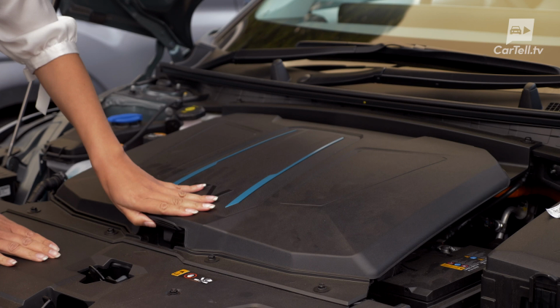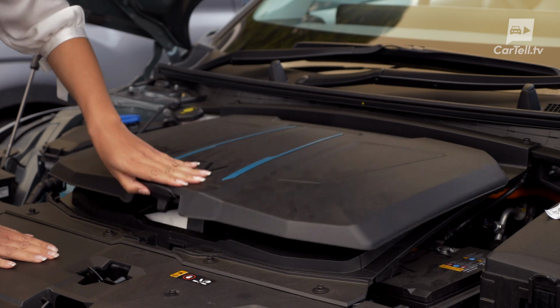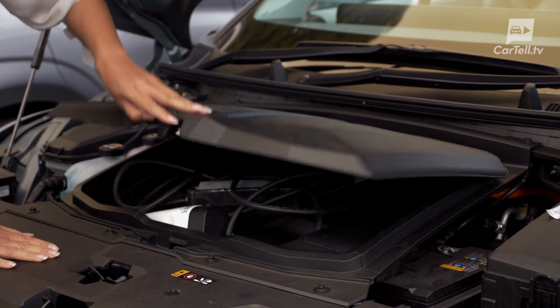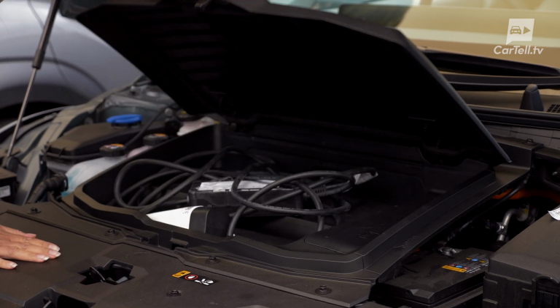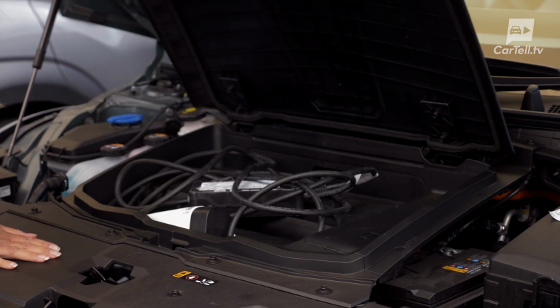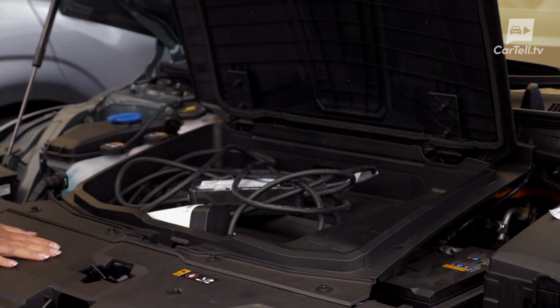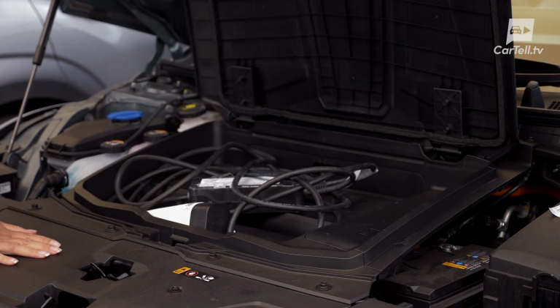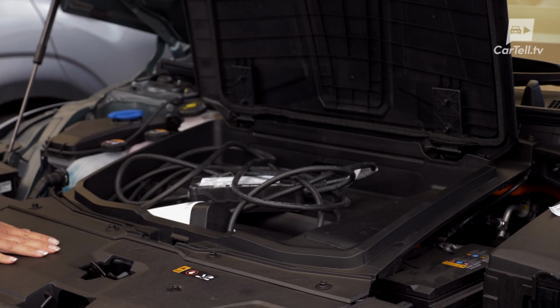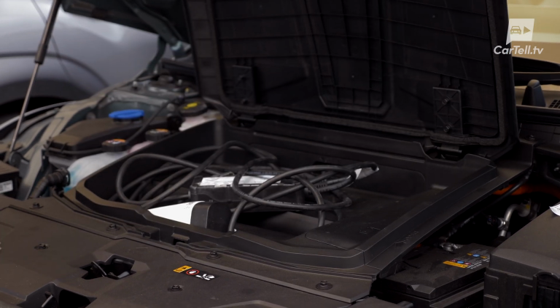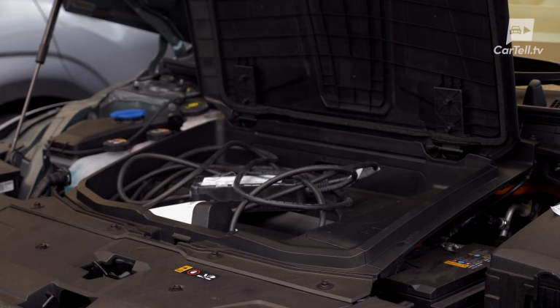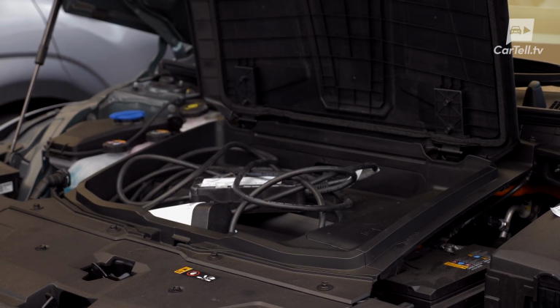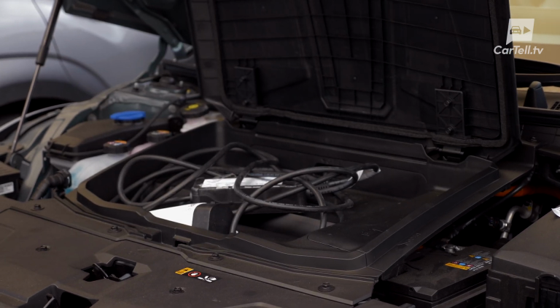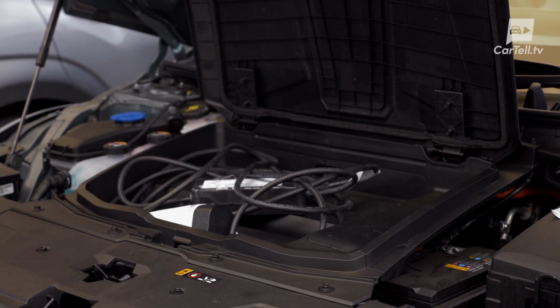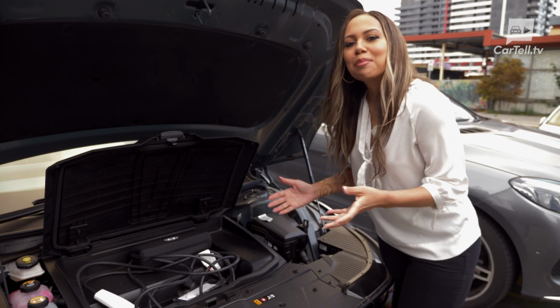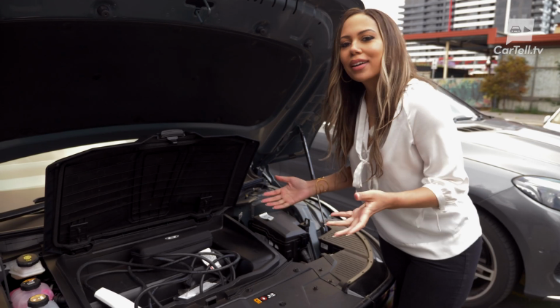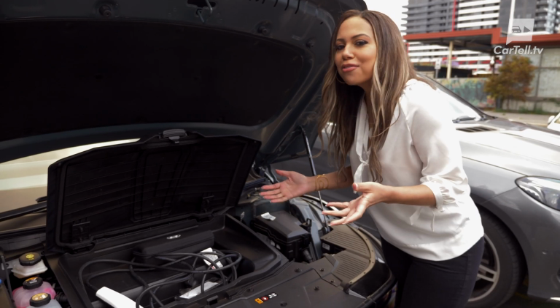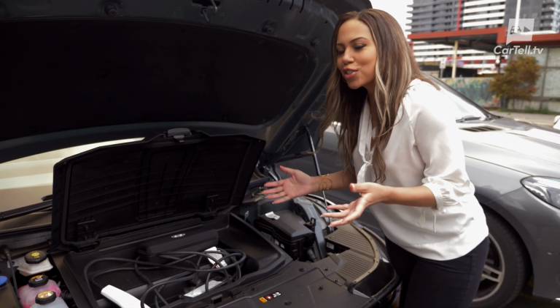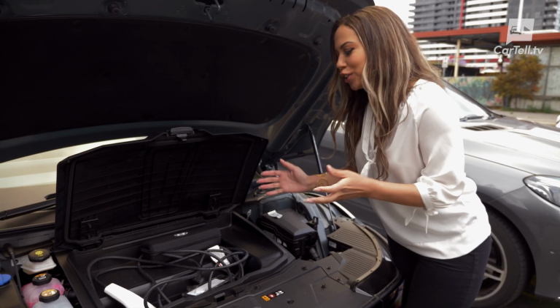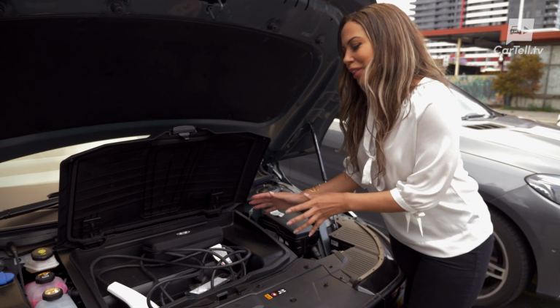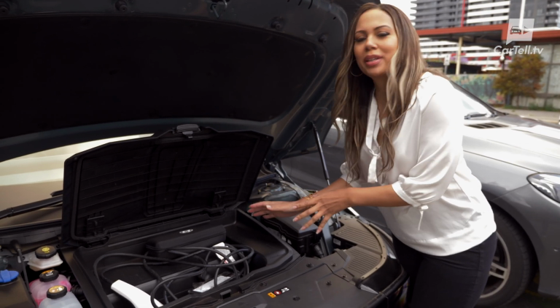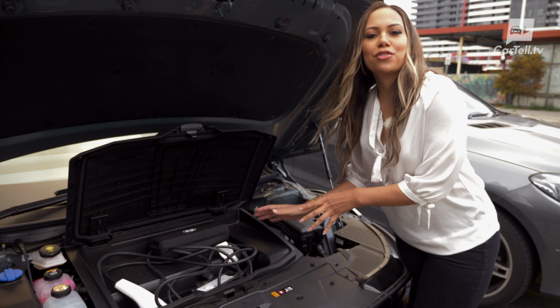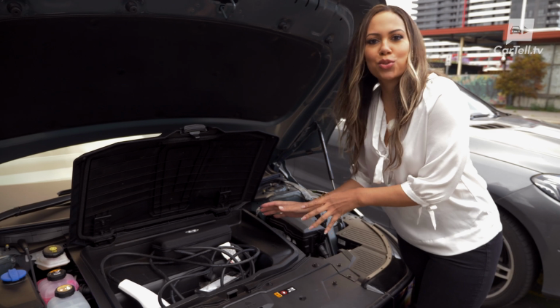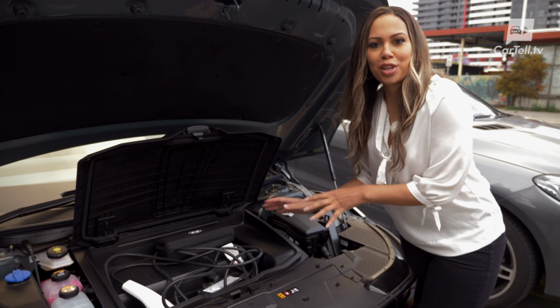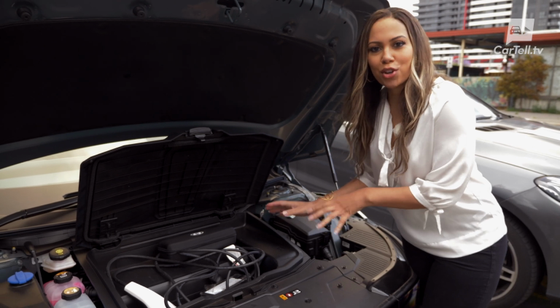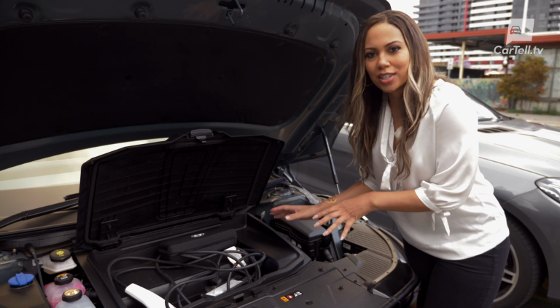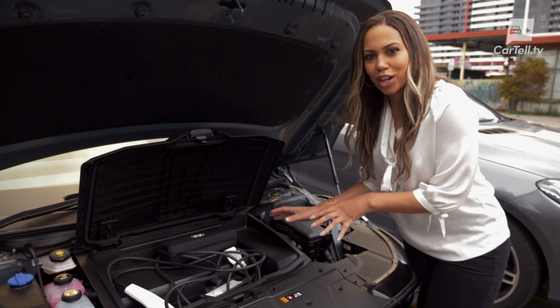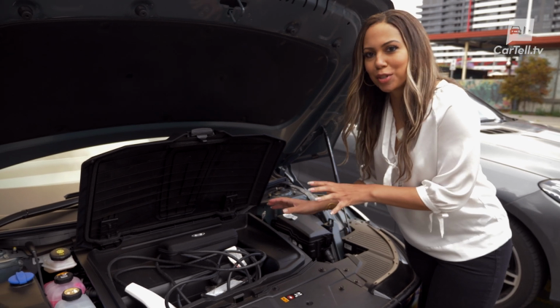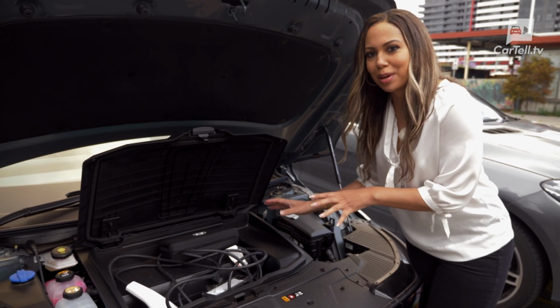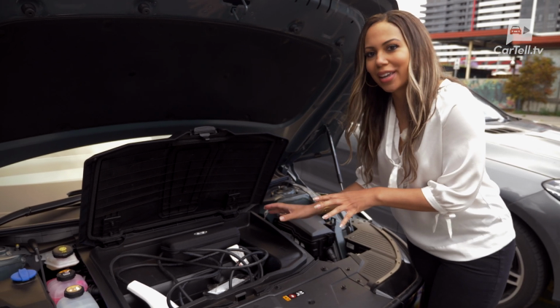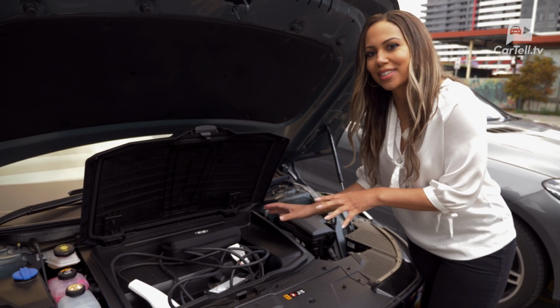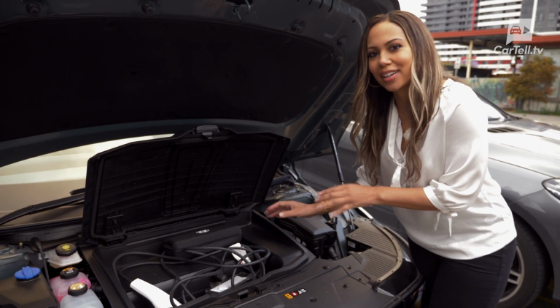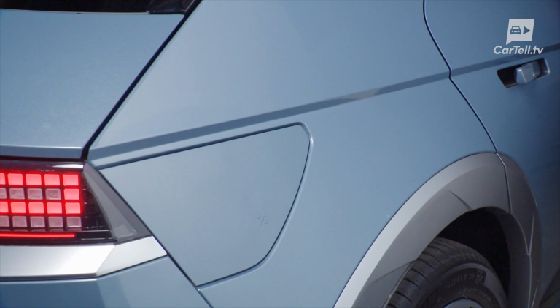You have a storage area in the front where you can keep your charging cables. But I've found it's only really big enough to store the emergency charger supplied by Hyundai.